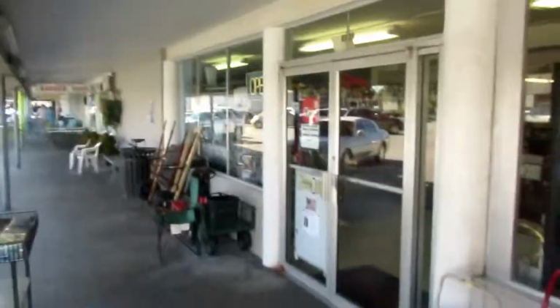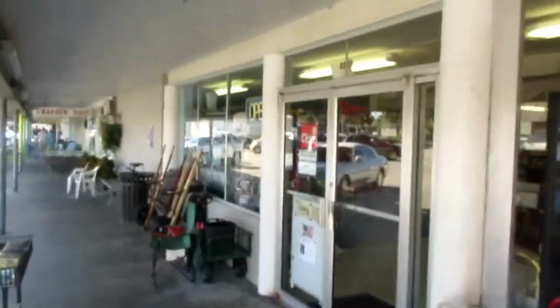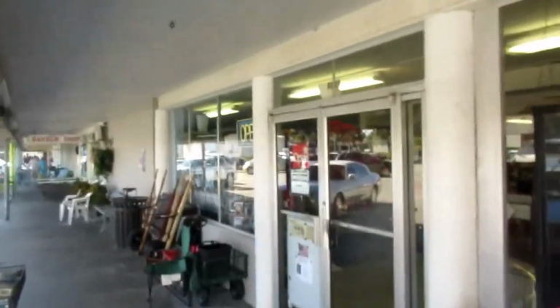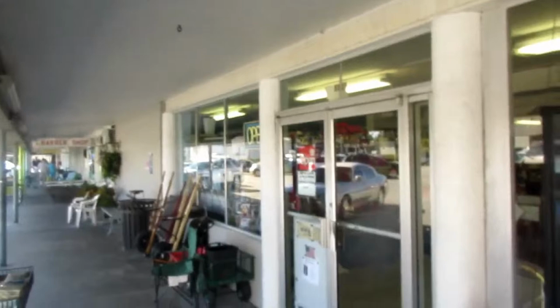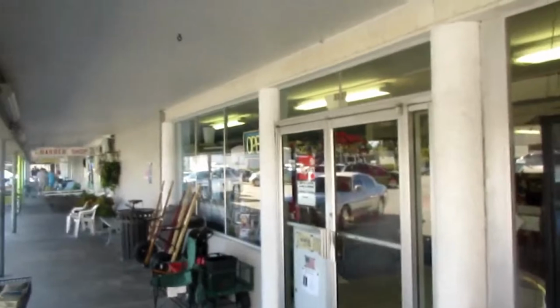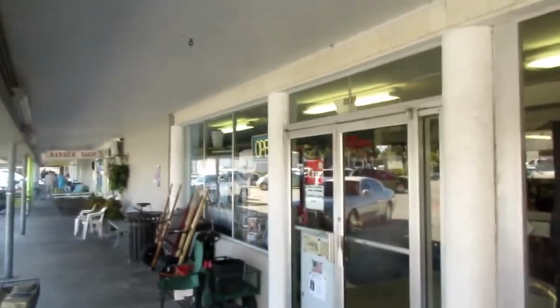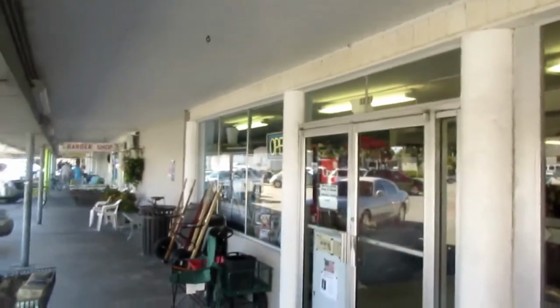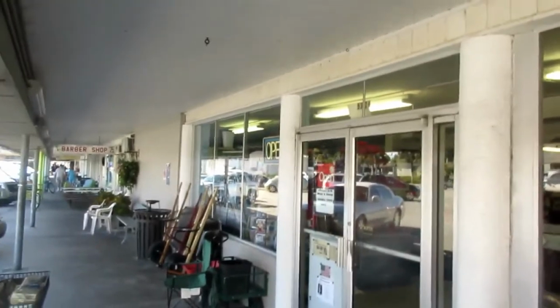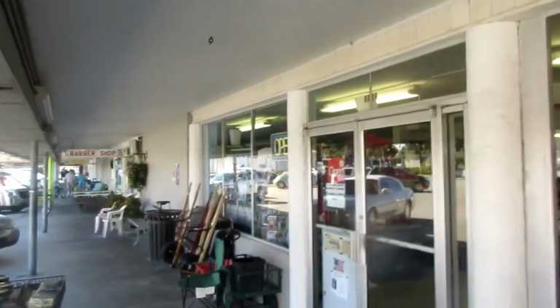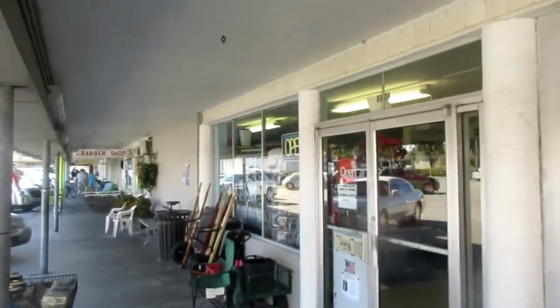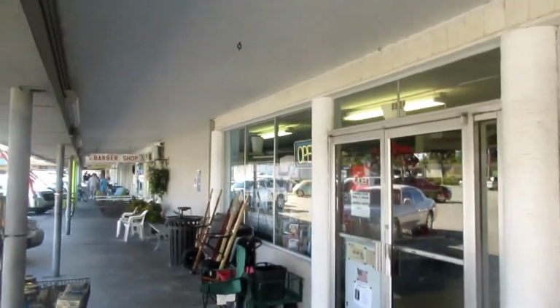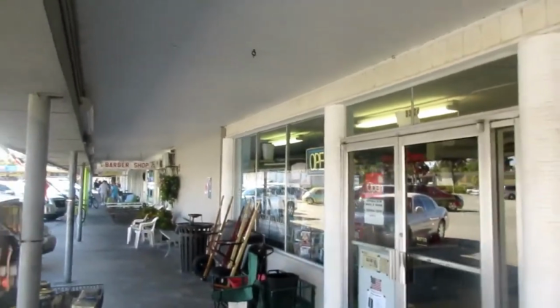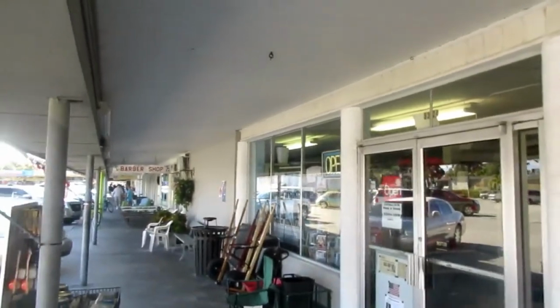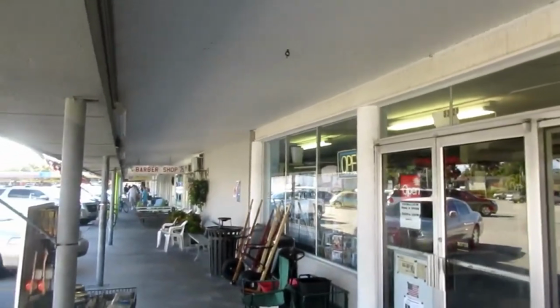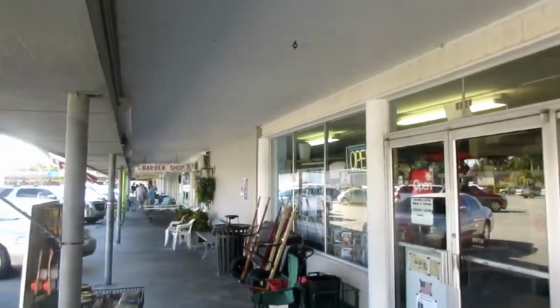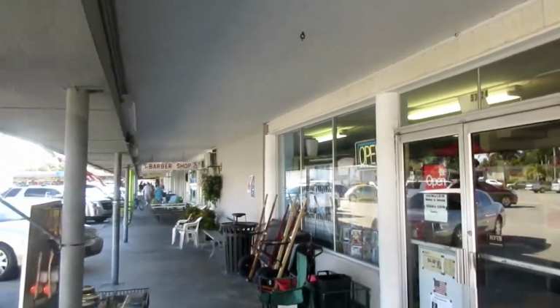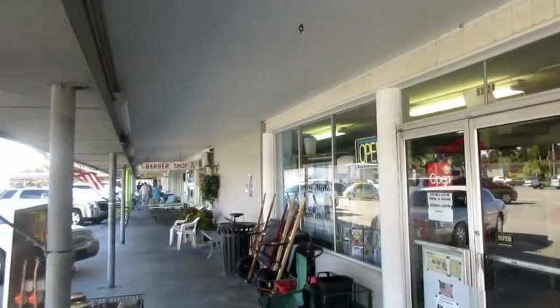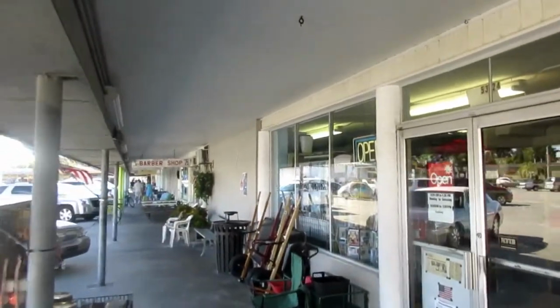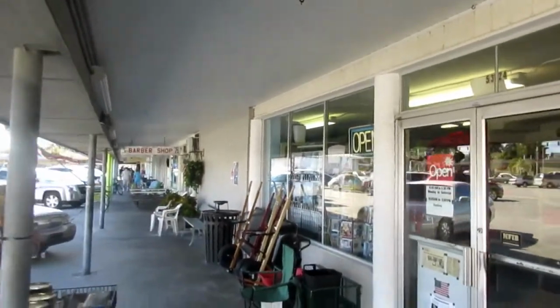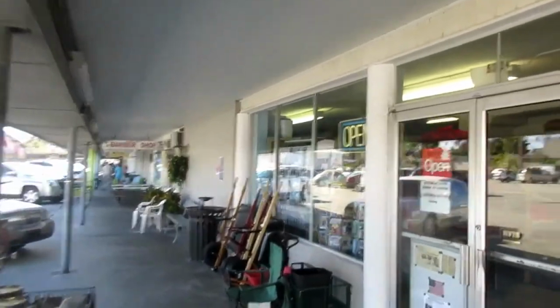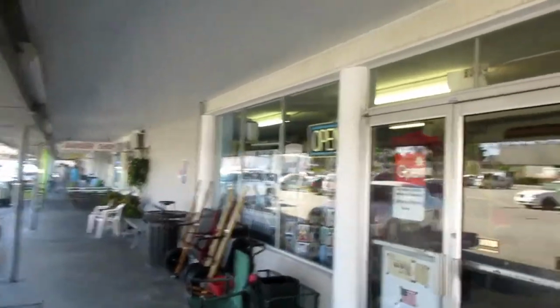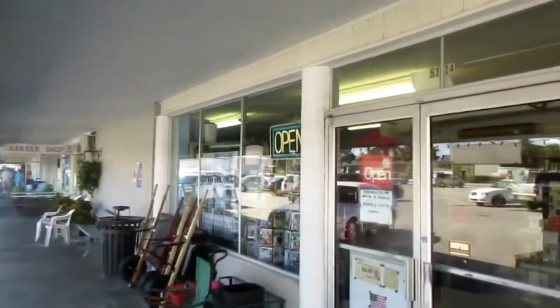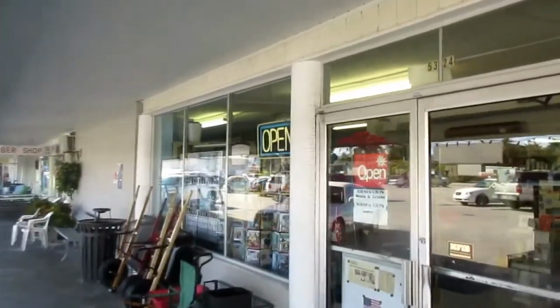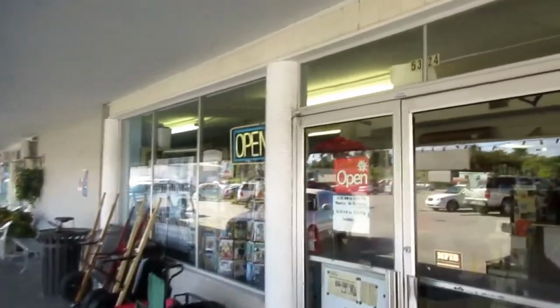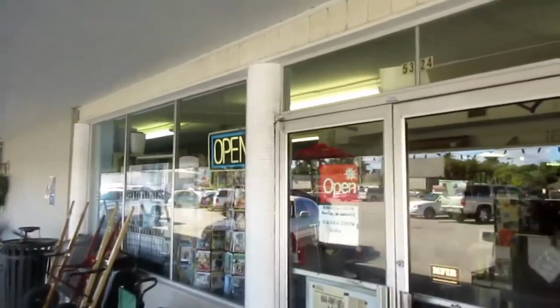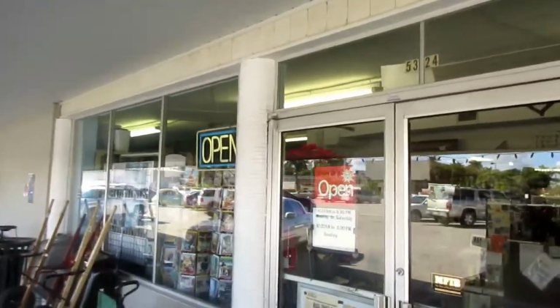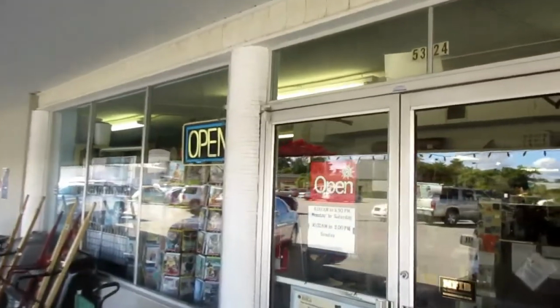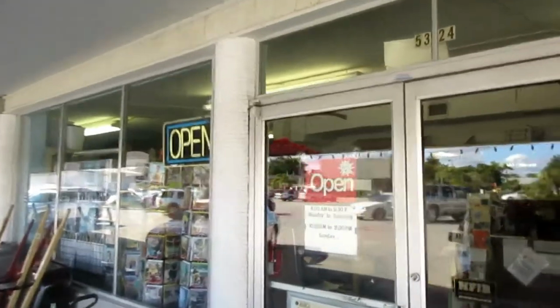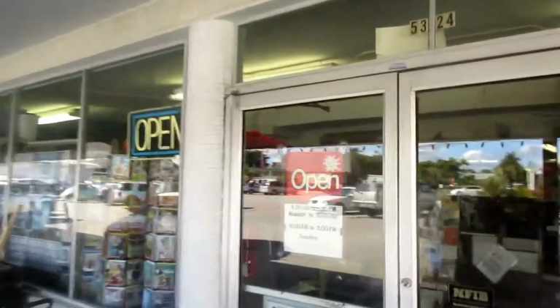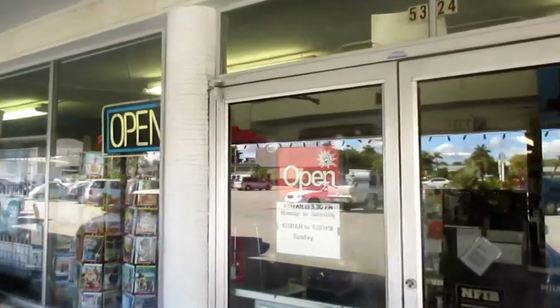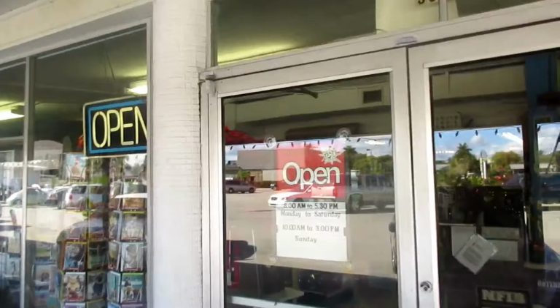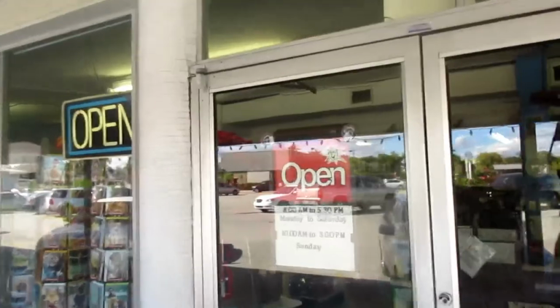I always think it's kind of cool to go into a store that doesn't have electronic doors. This is our local hardware store.